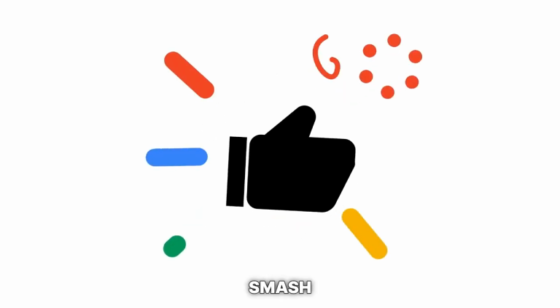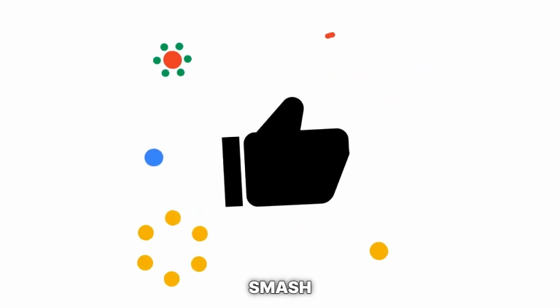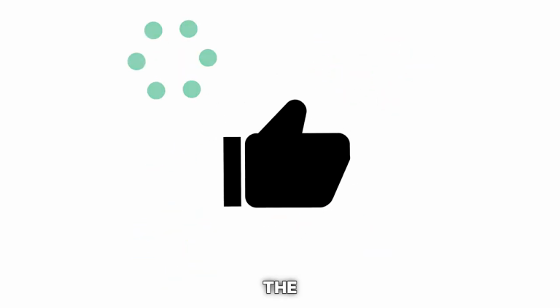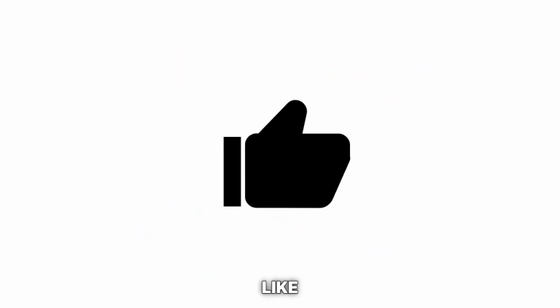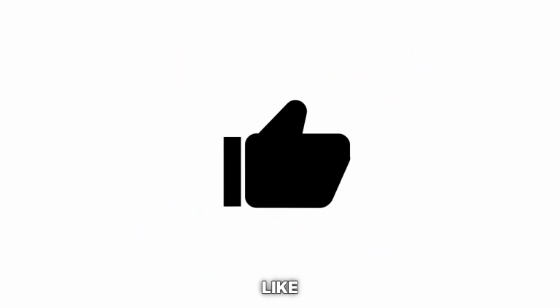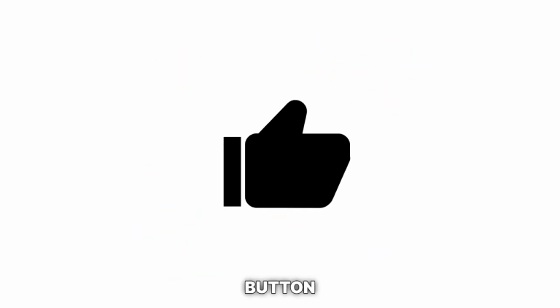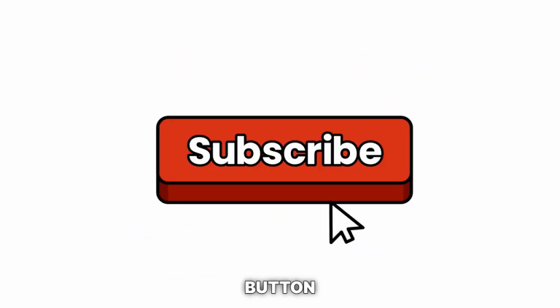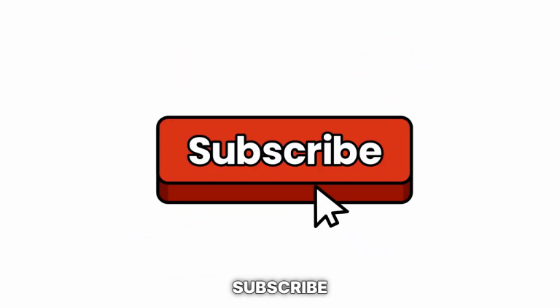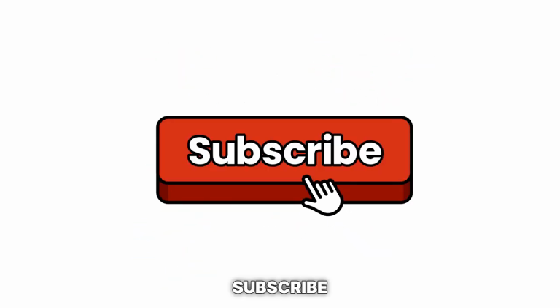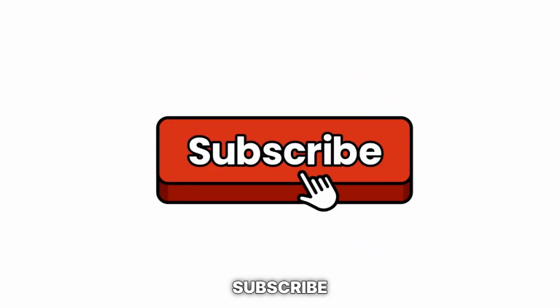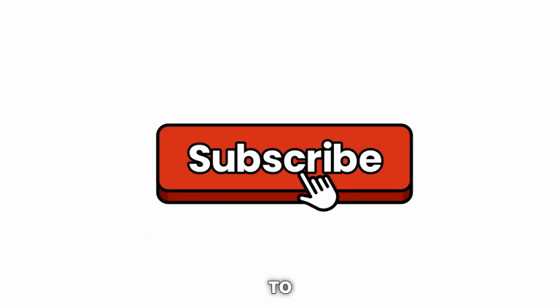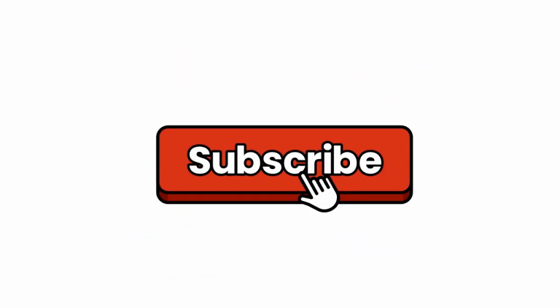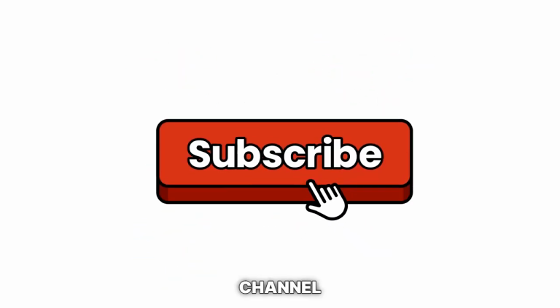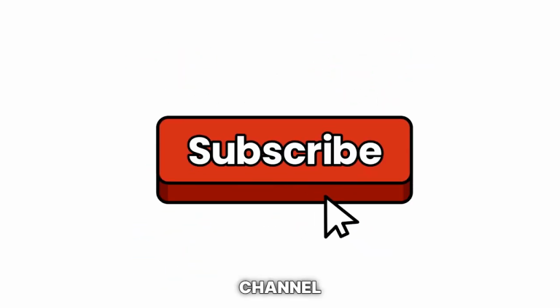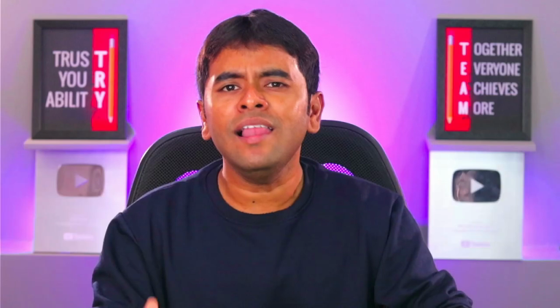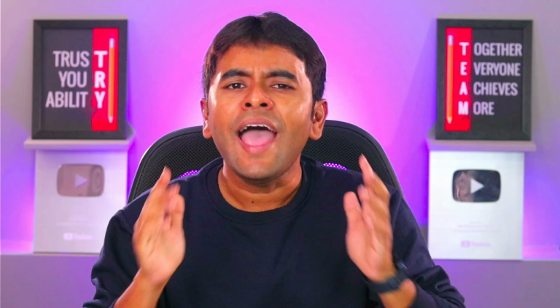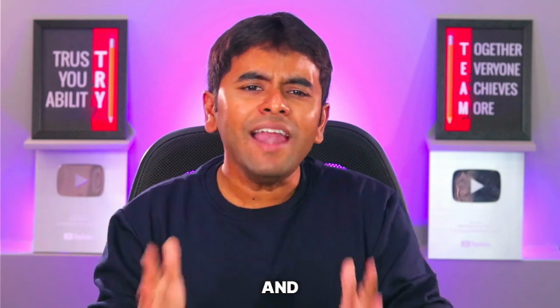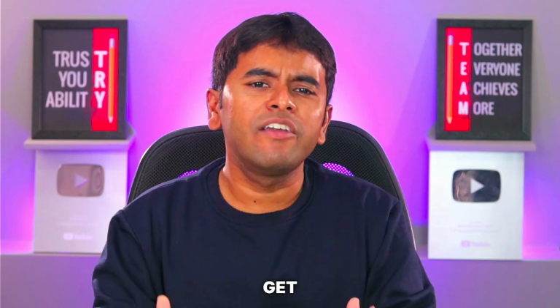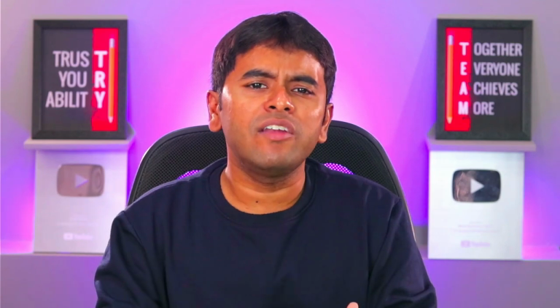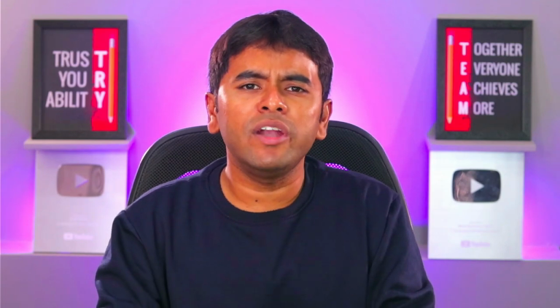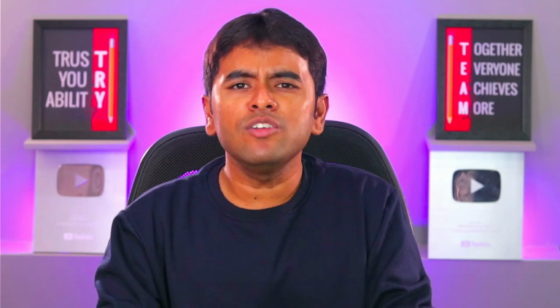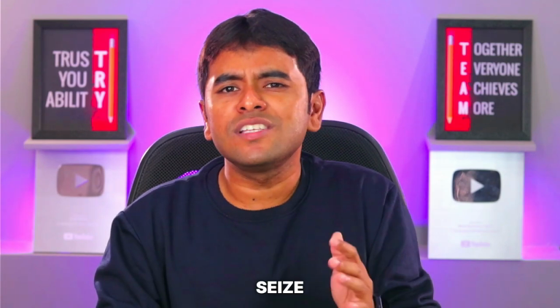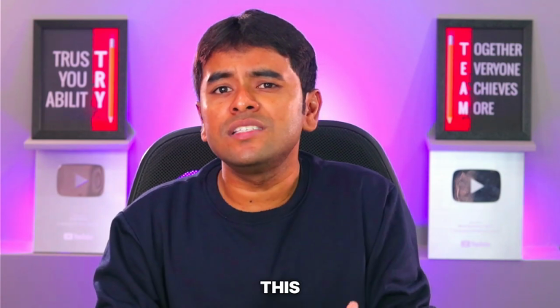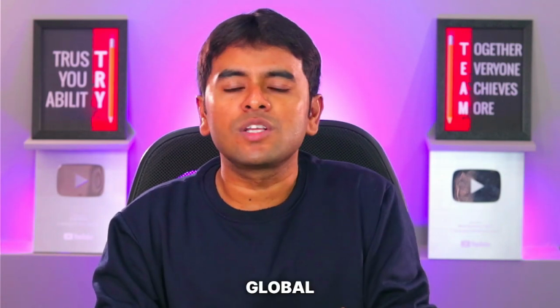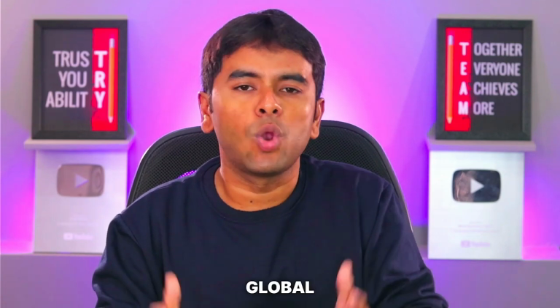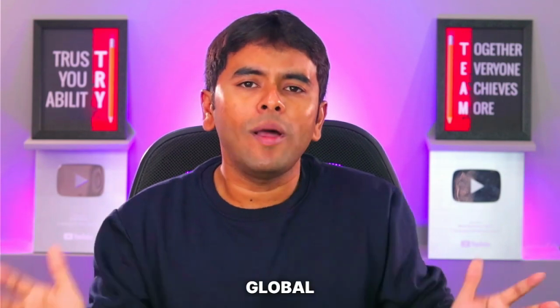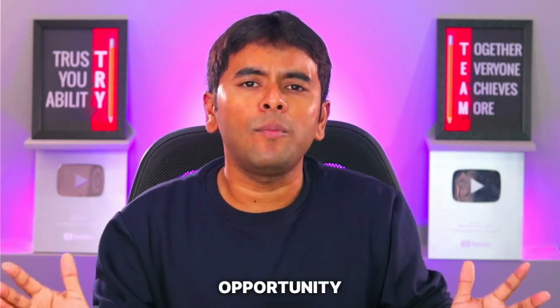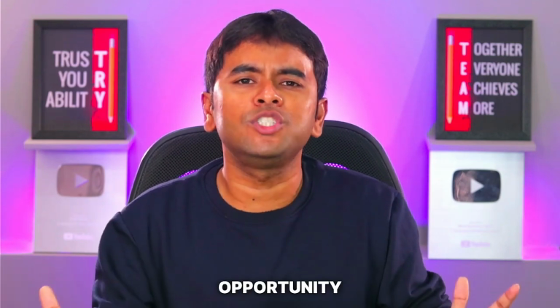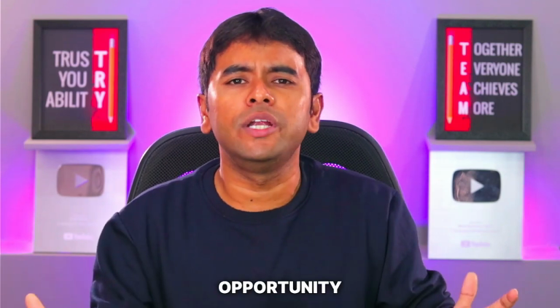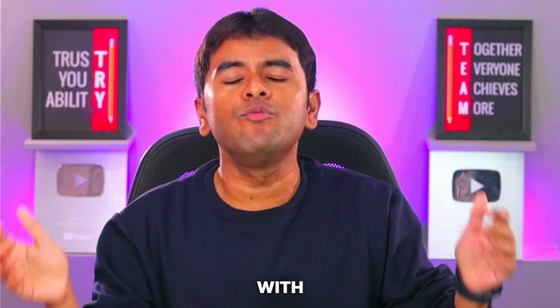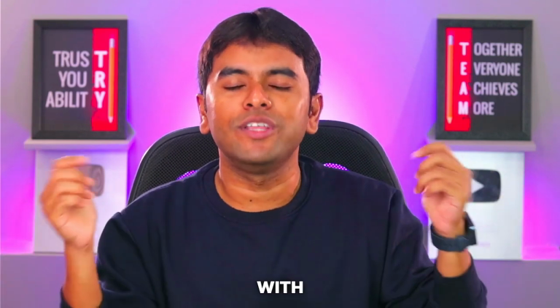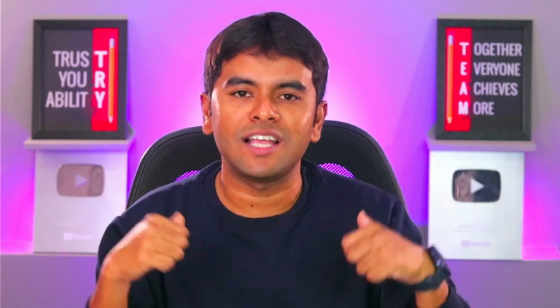Smash the like button, subscribe to our channel and get ready to seize this global opportunity with us.